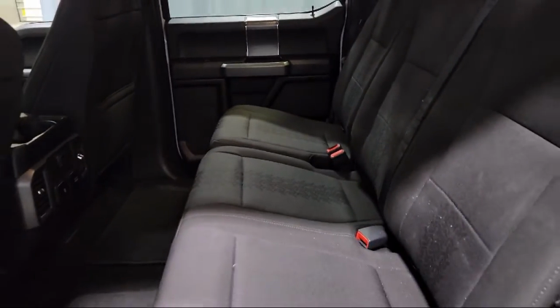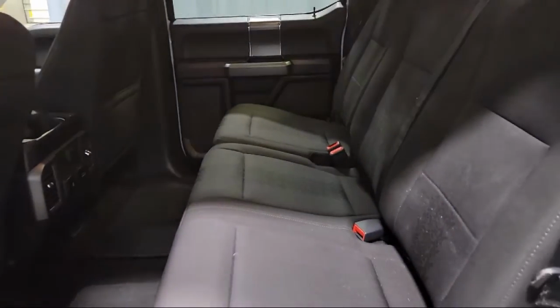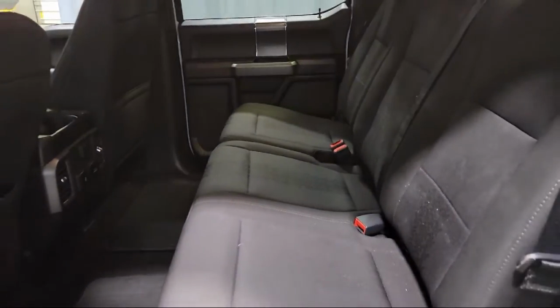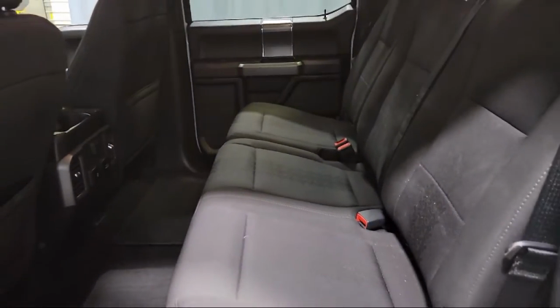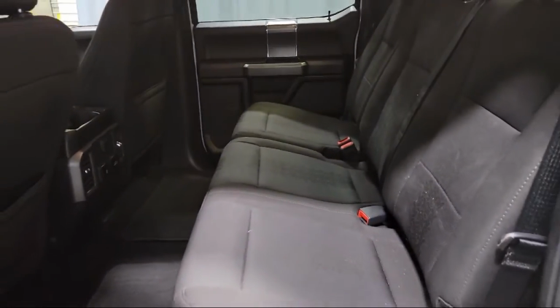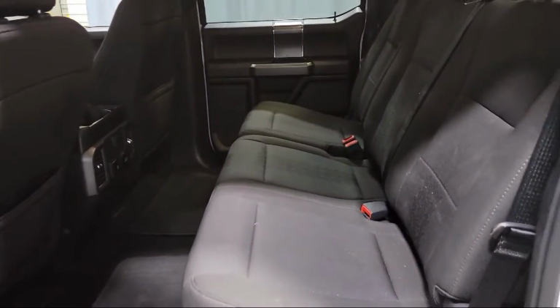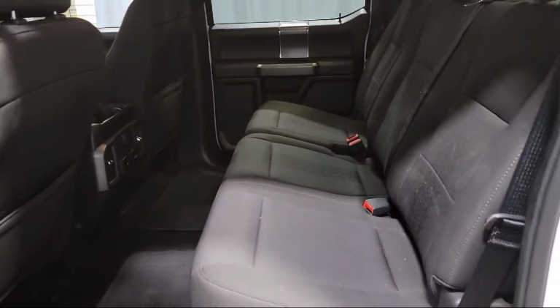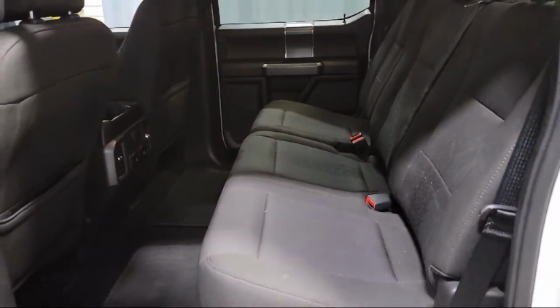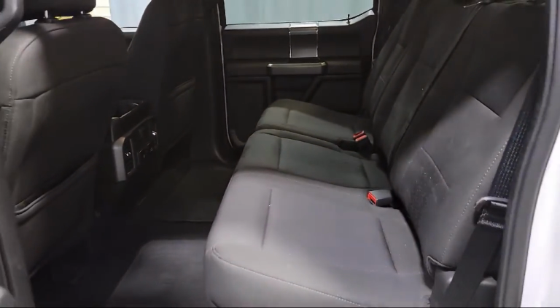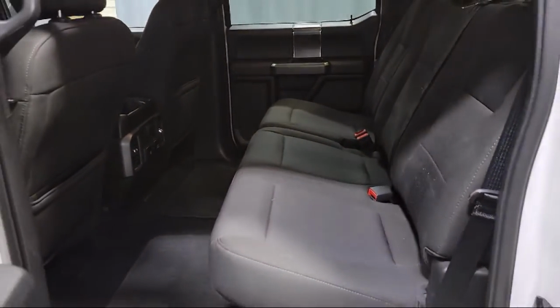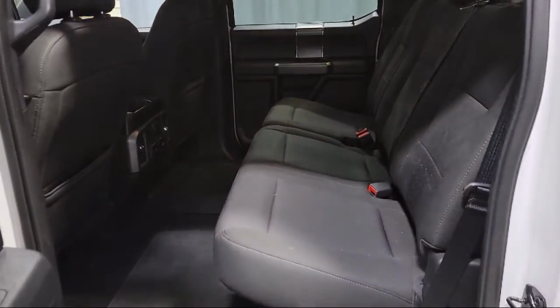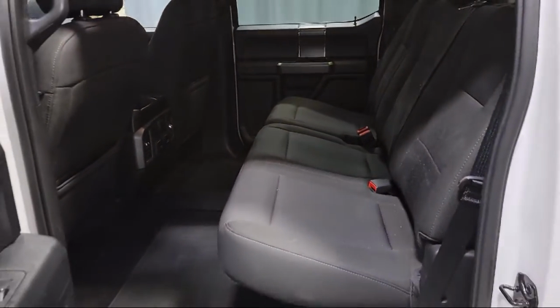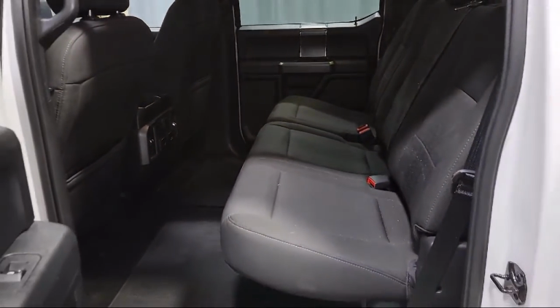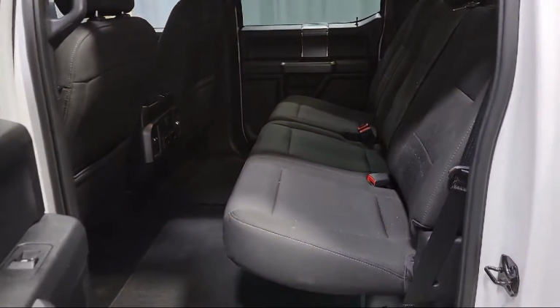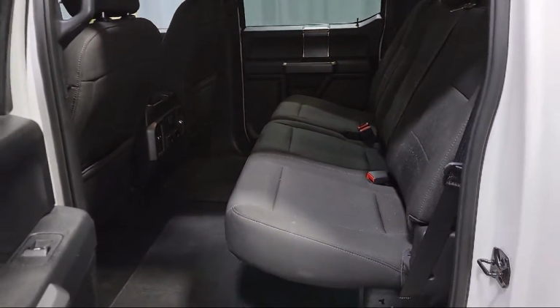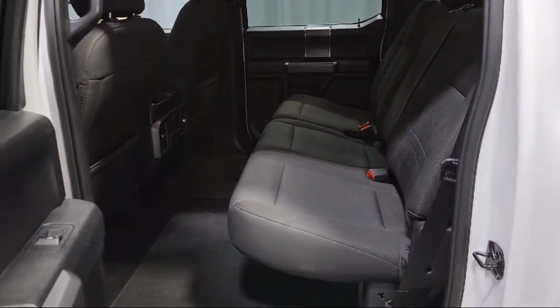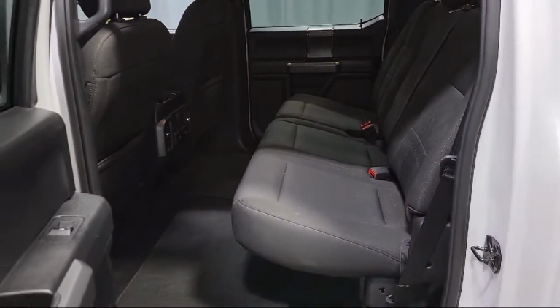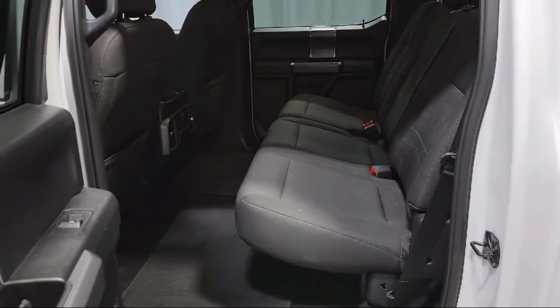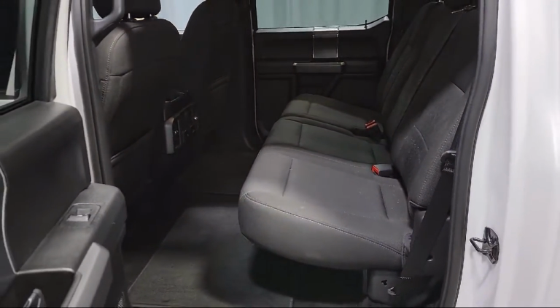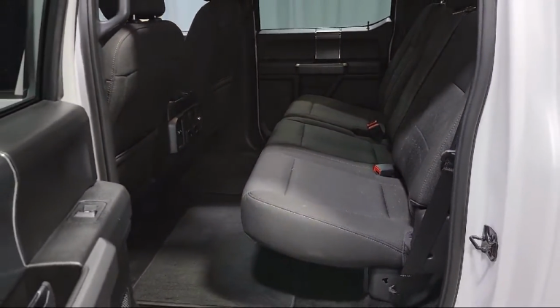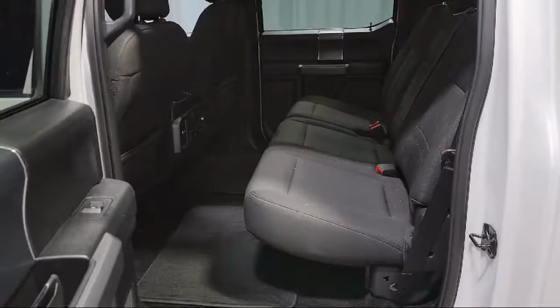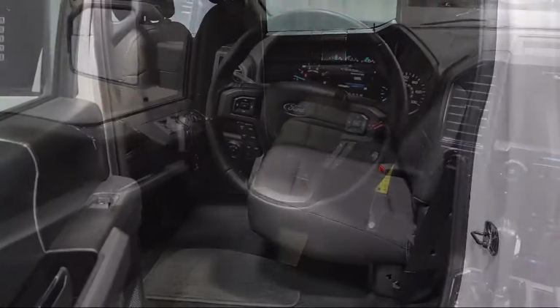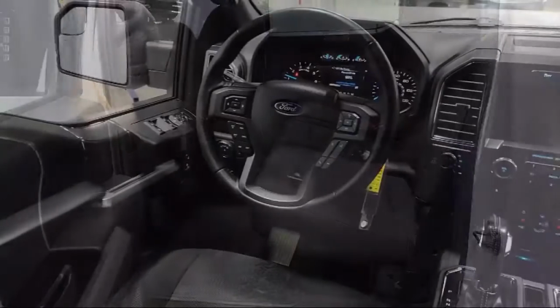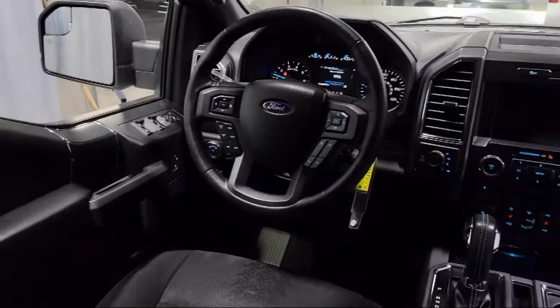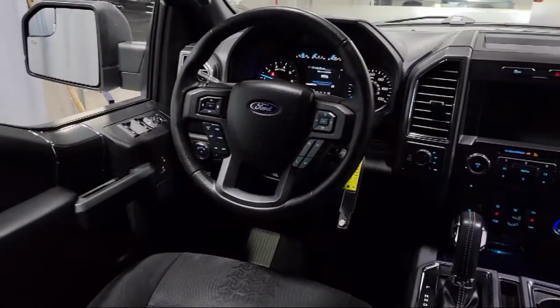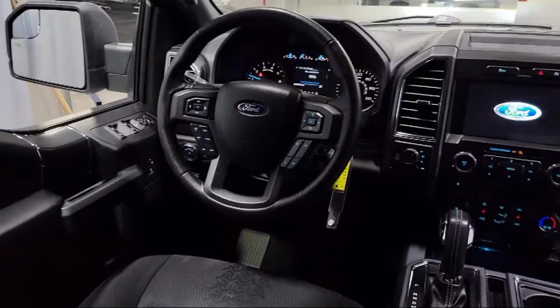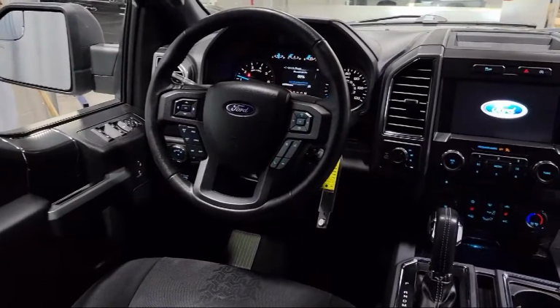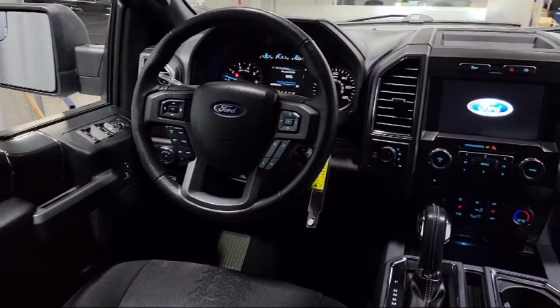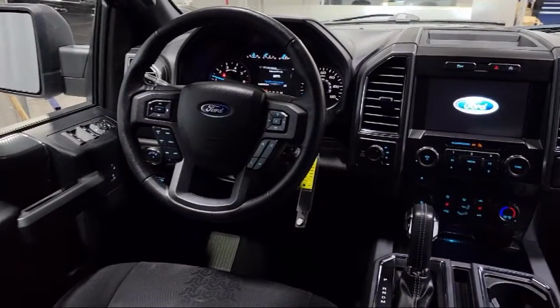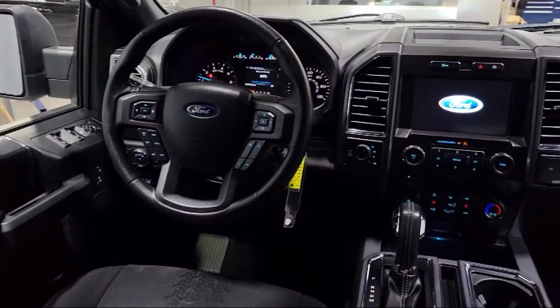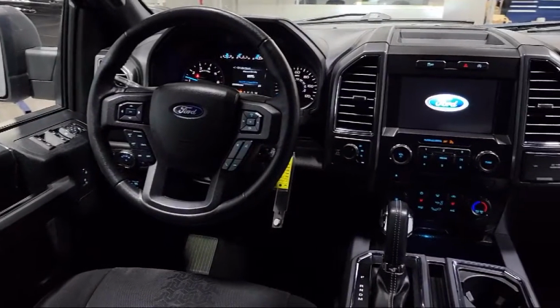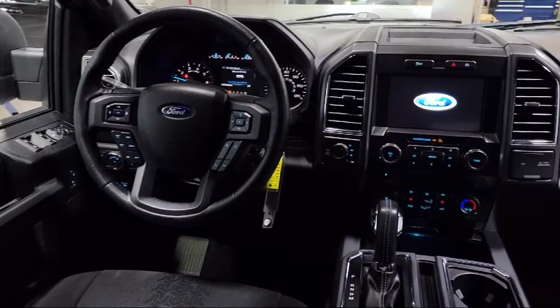Keyless entry, split fold down rear seat, and has less than 60,000 miles on the odometer.